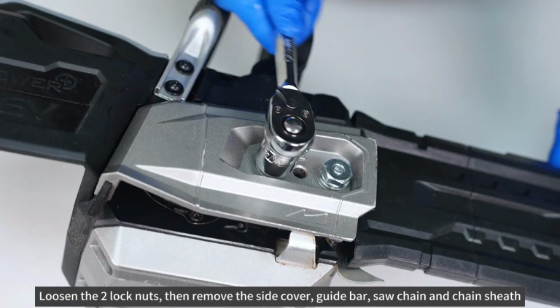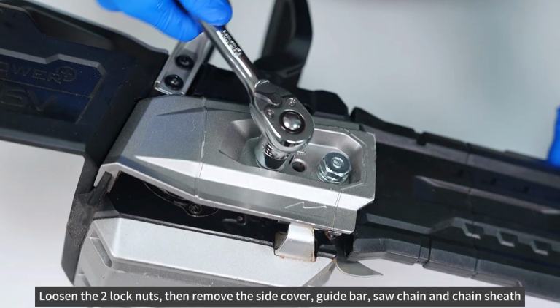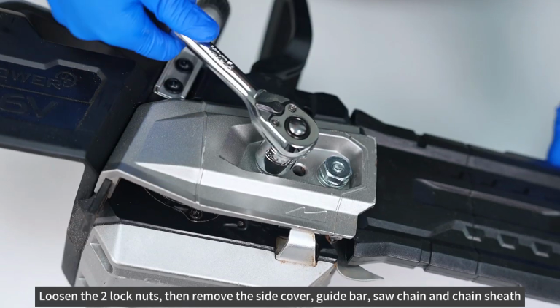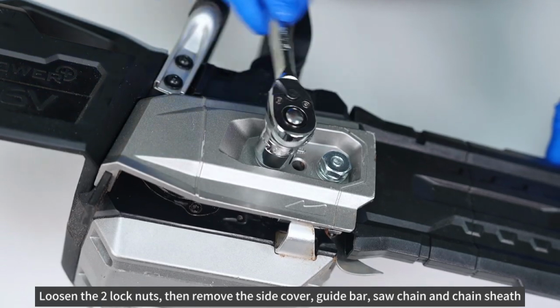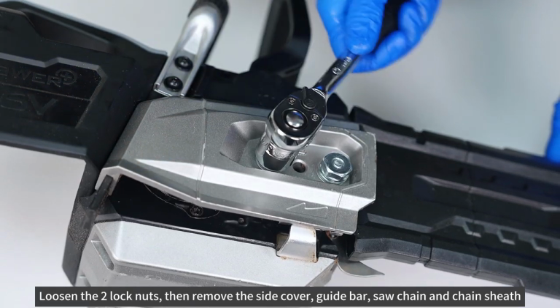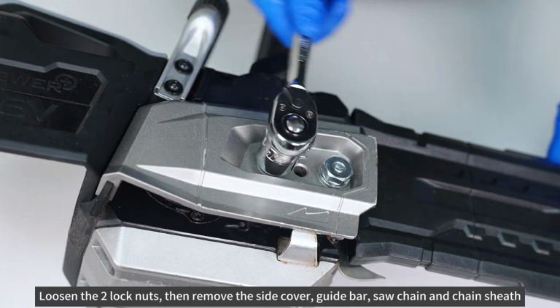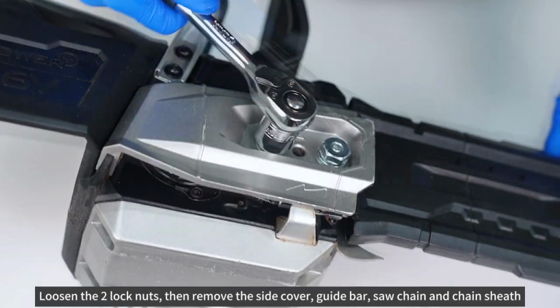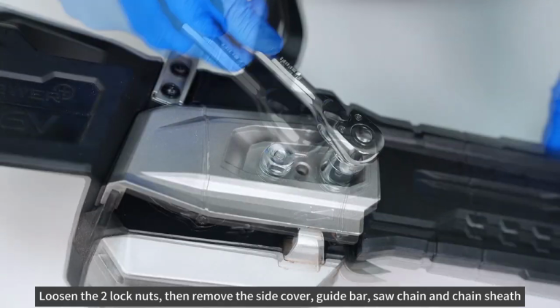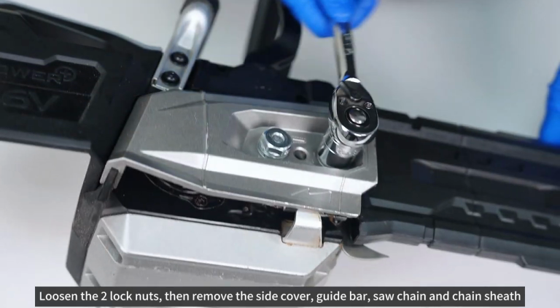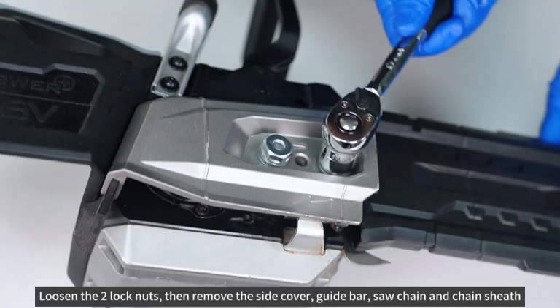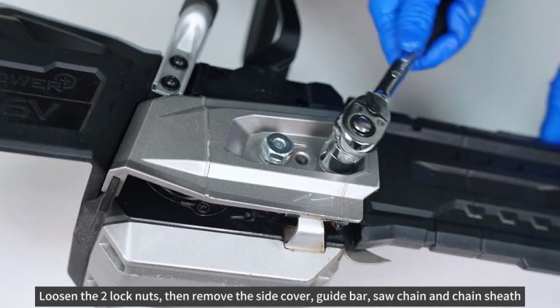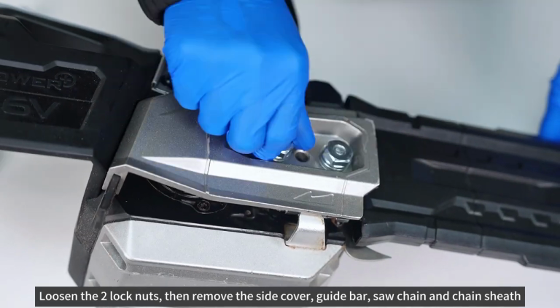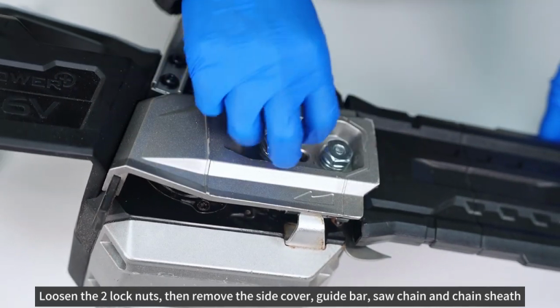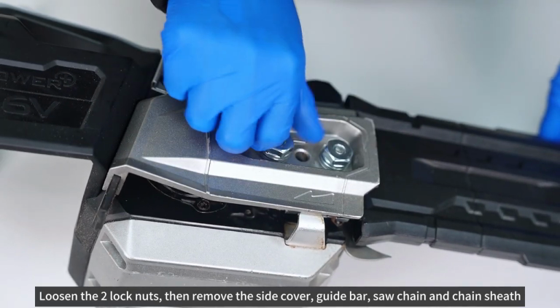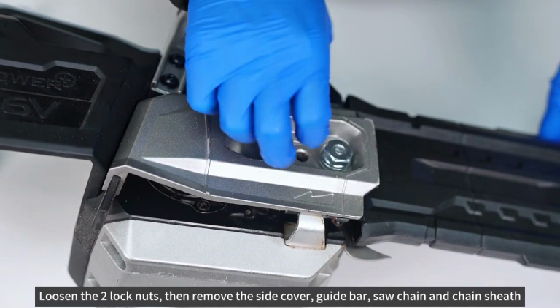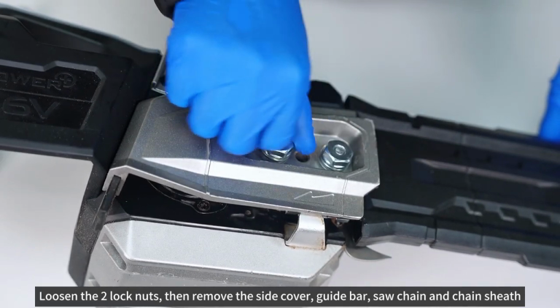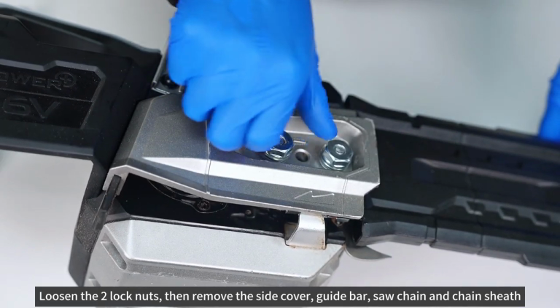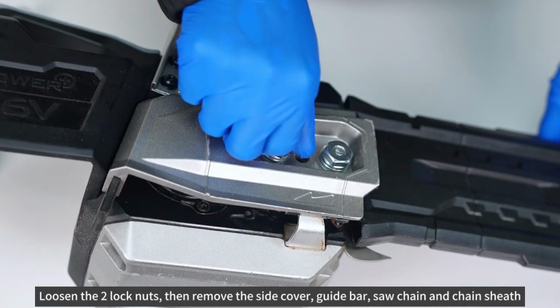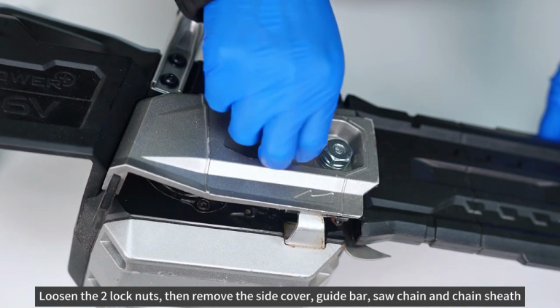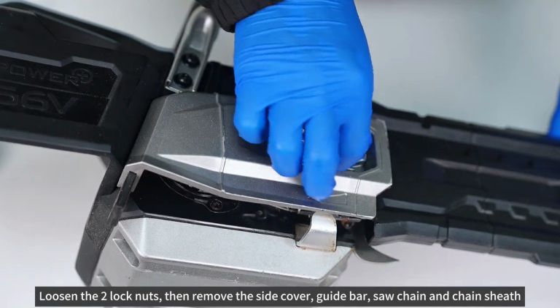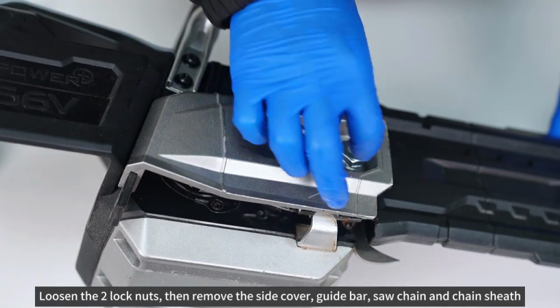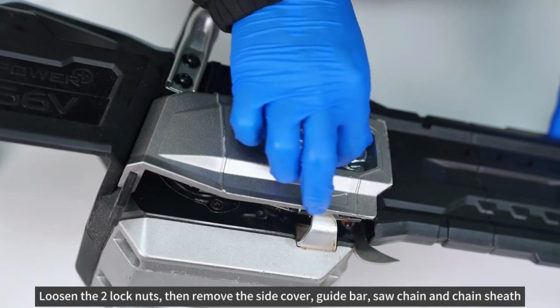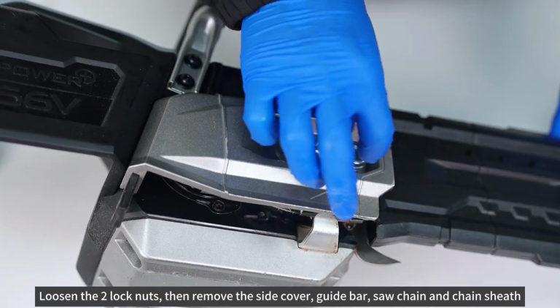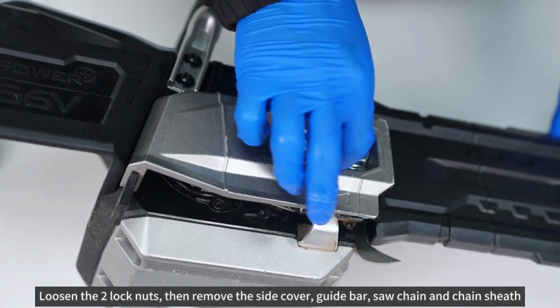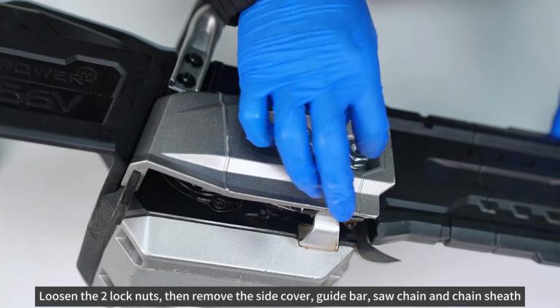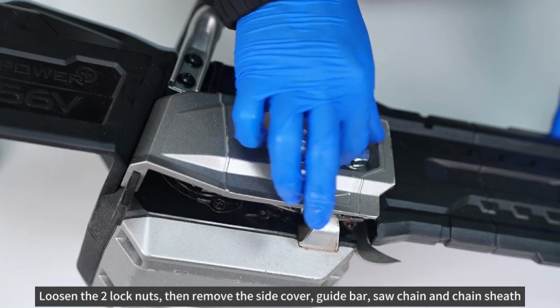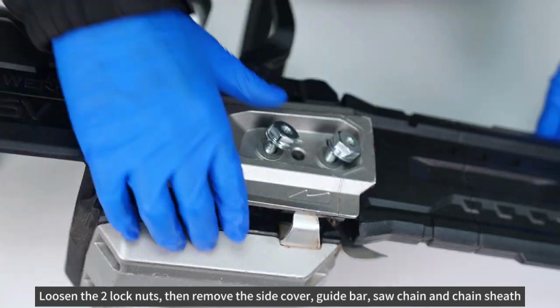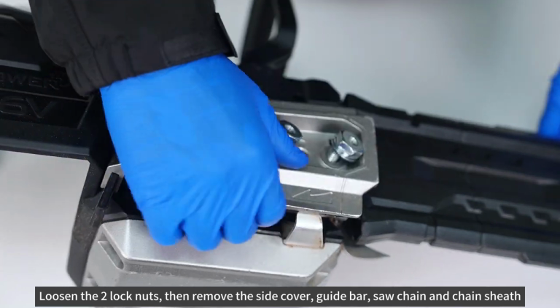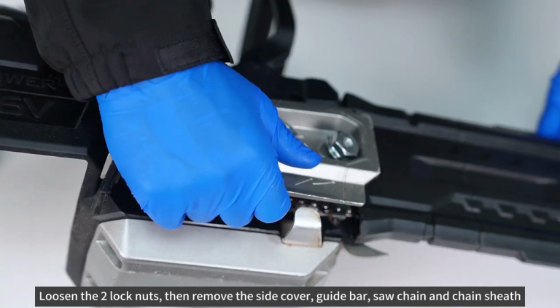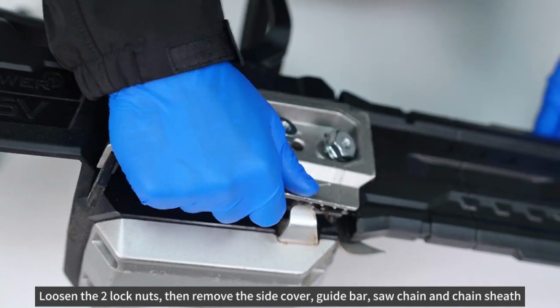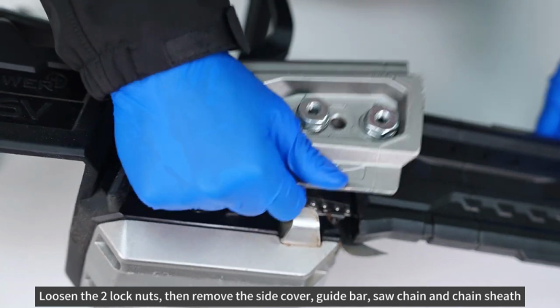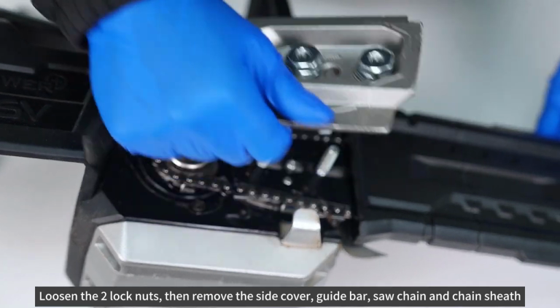Loosen the two lock nuts, then remove the side cover, guide bar, saw chain, and chain sheath.